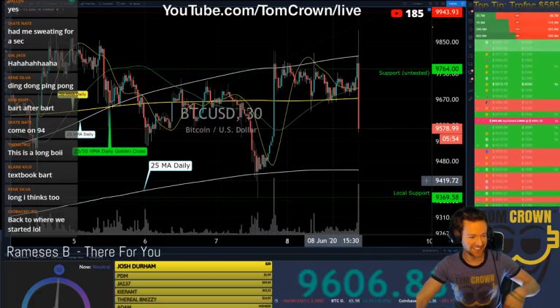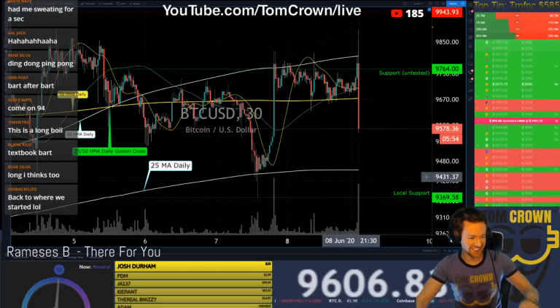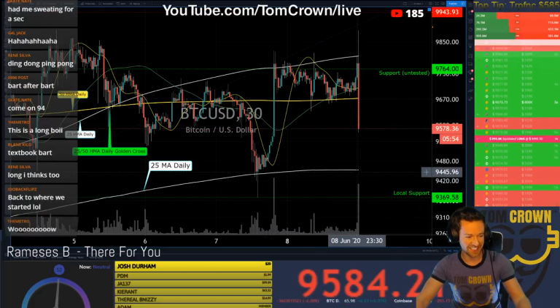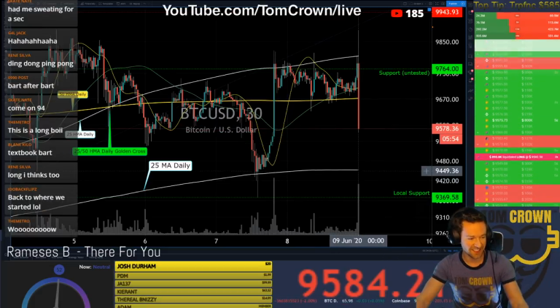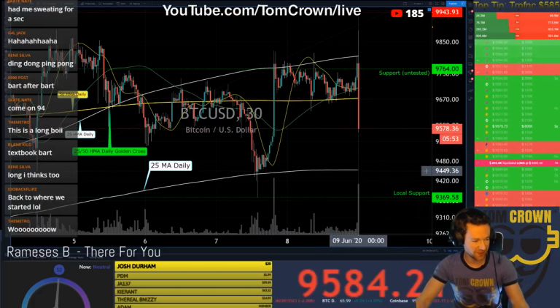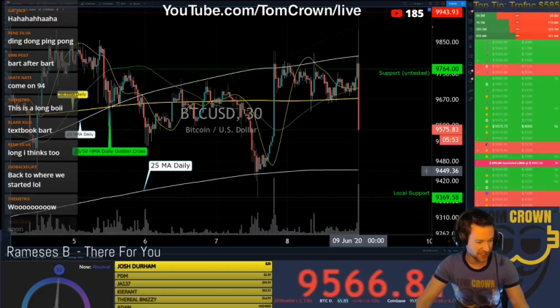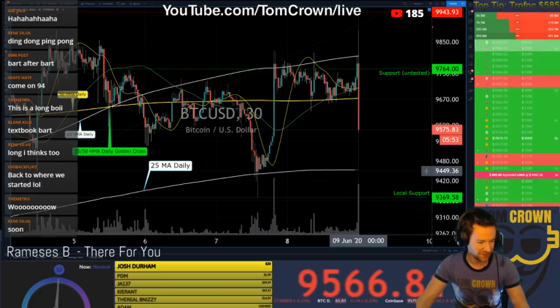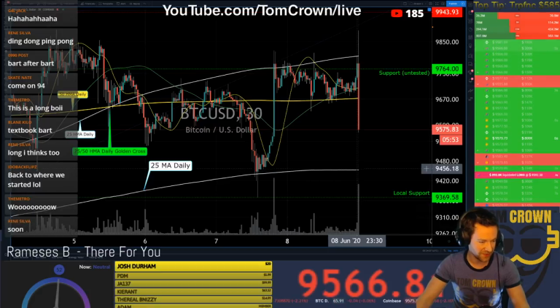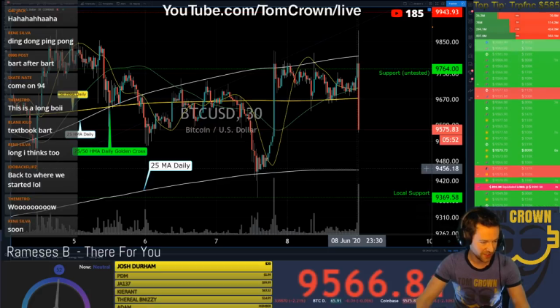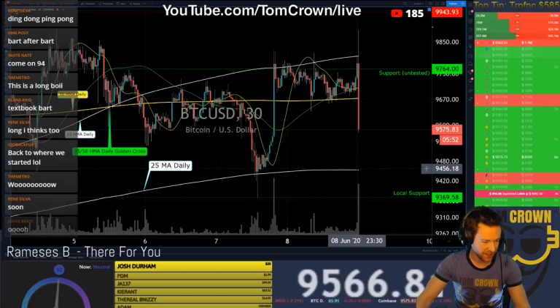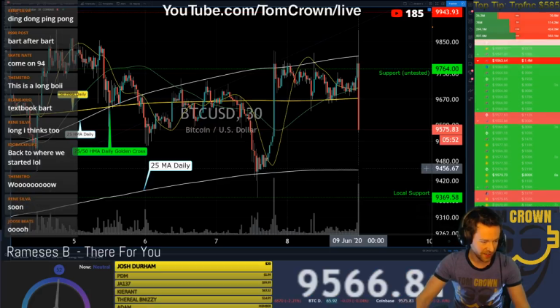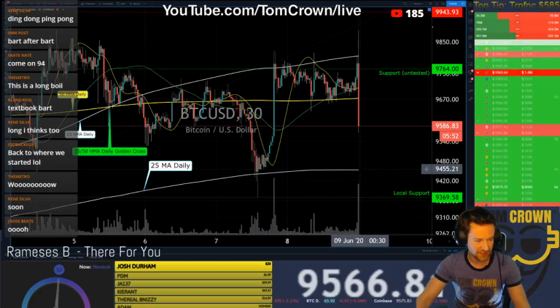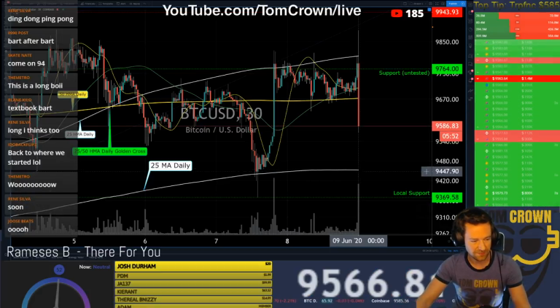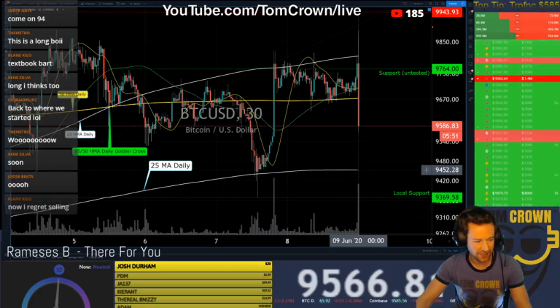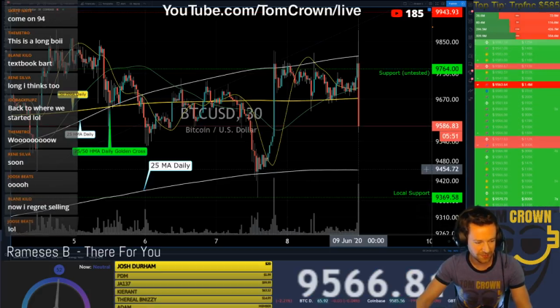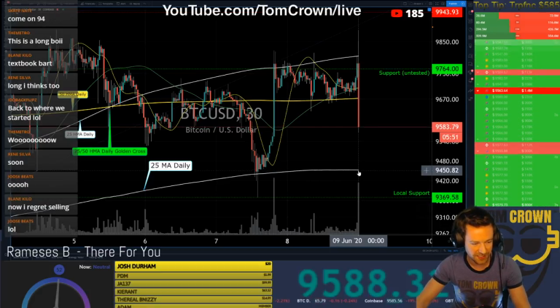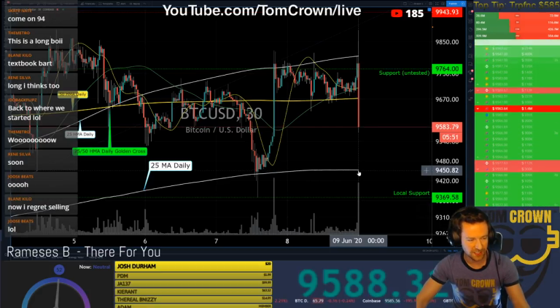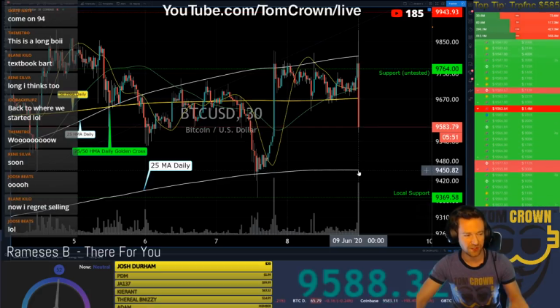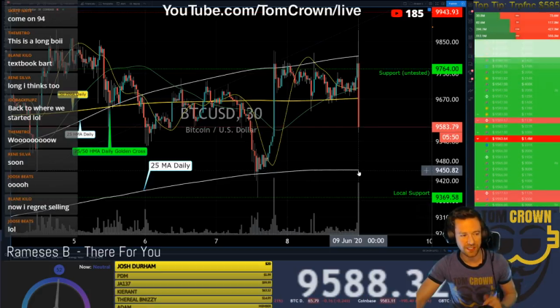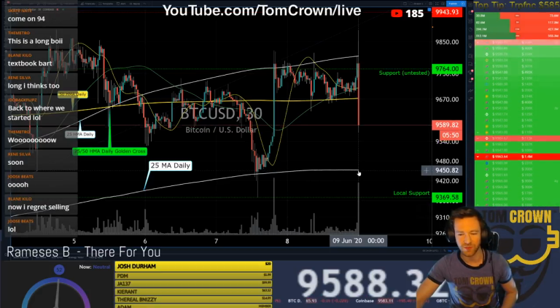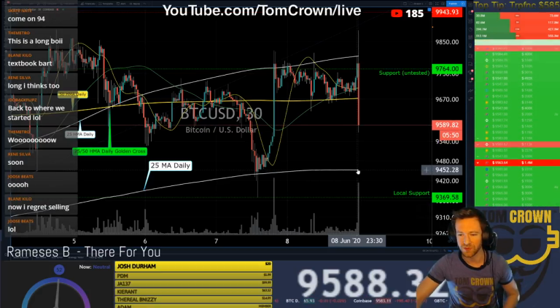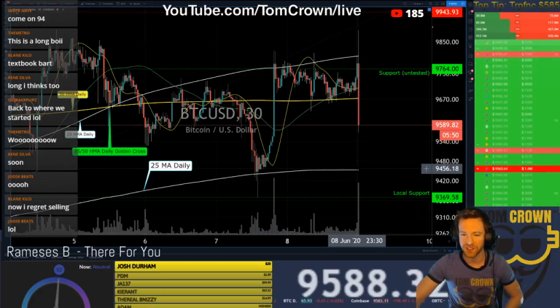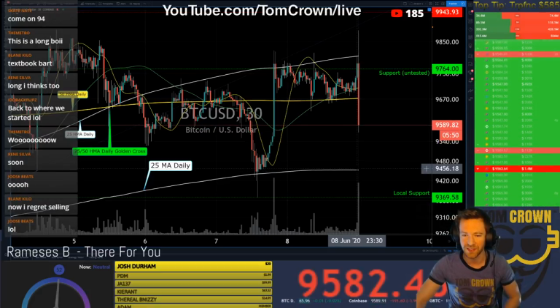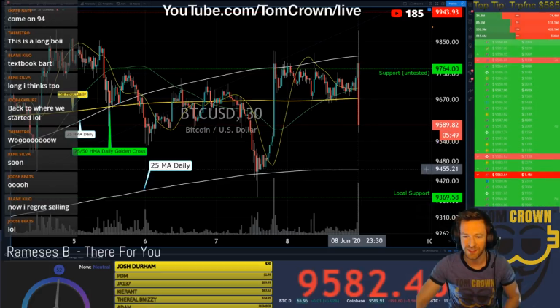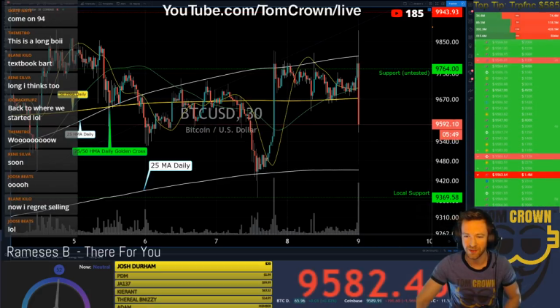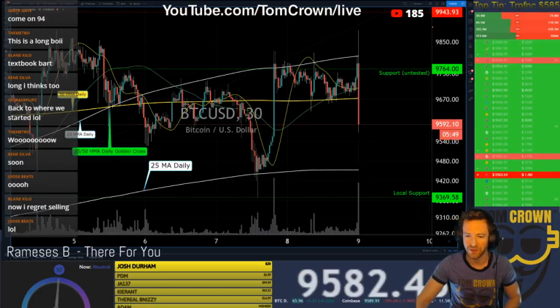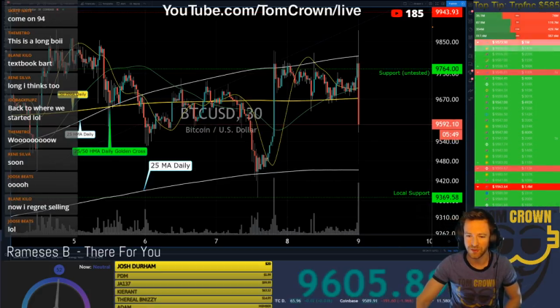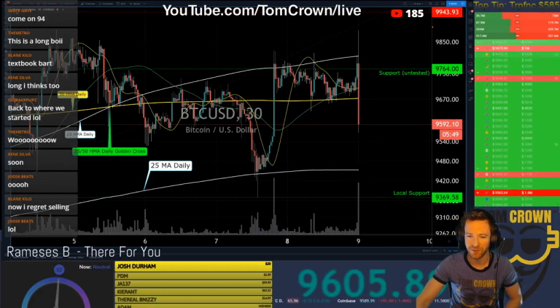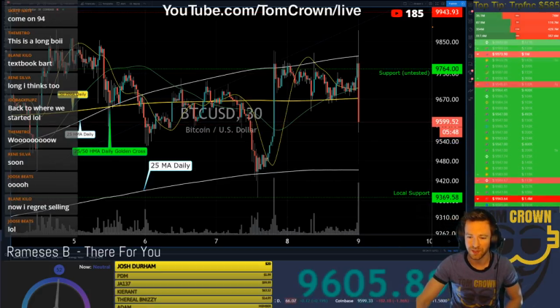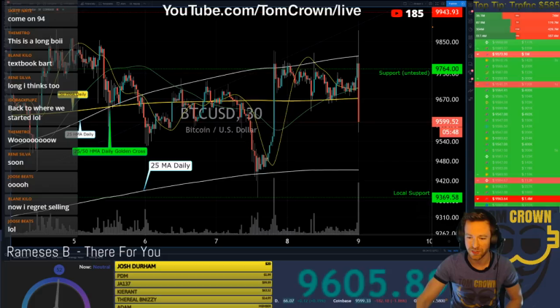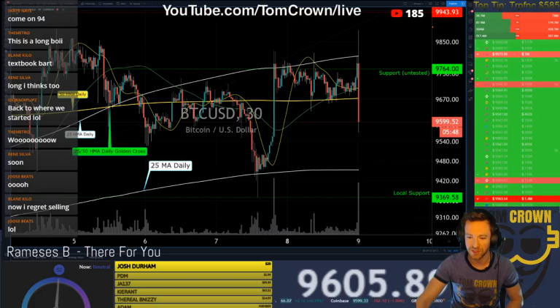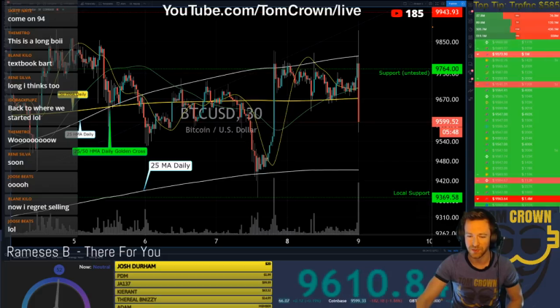I could see a test of the 25. That would be such a crazy move if we saw that — holy crap, would that be a crazy move.